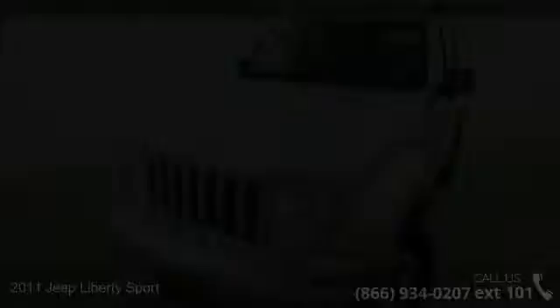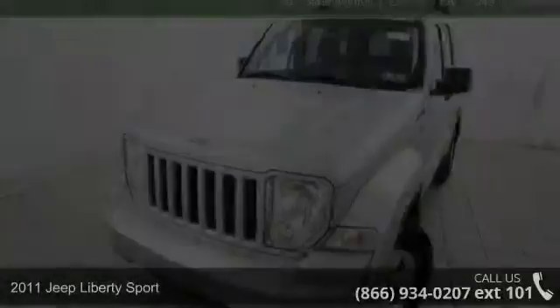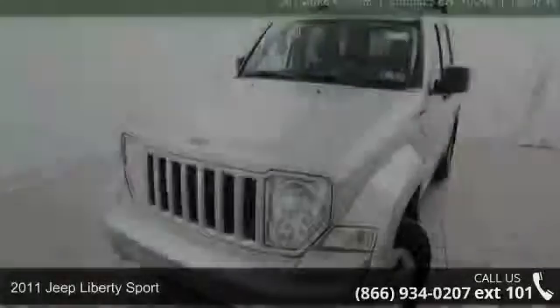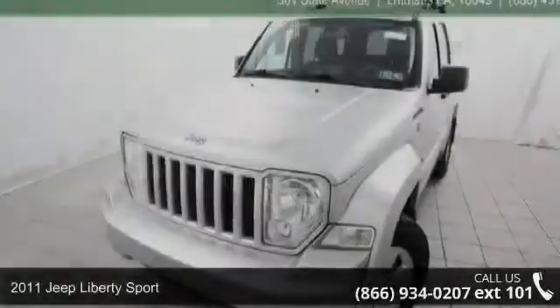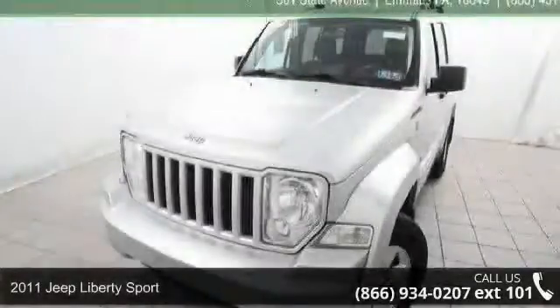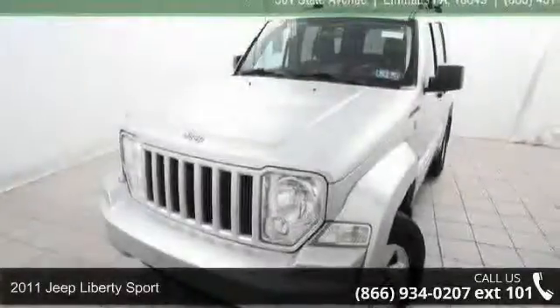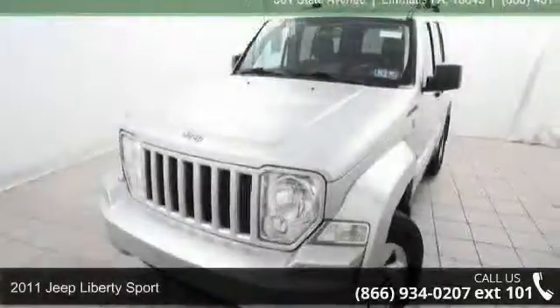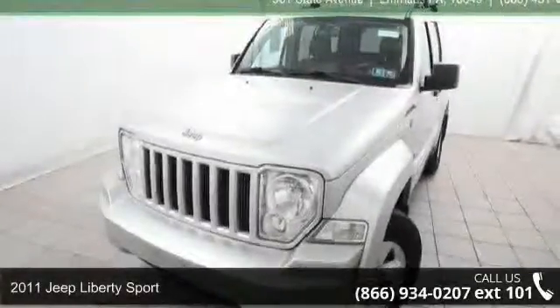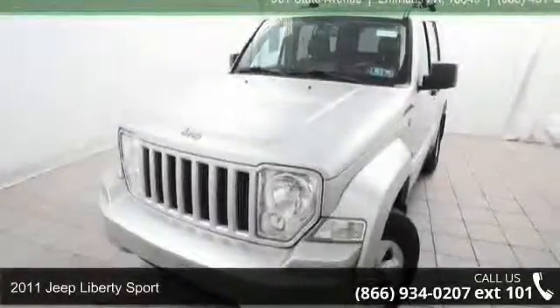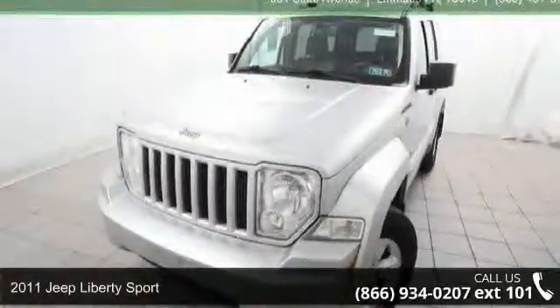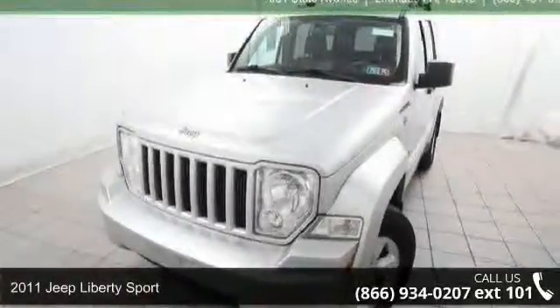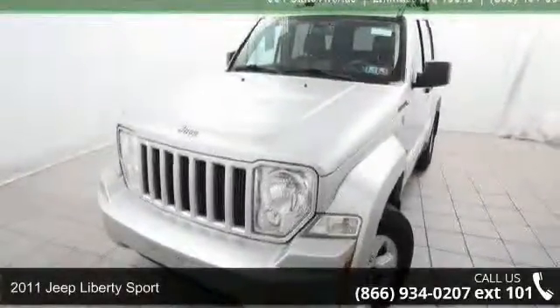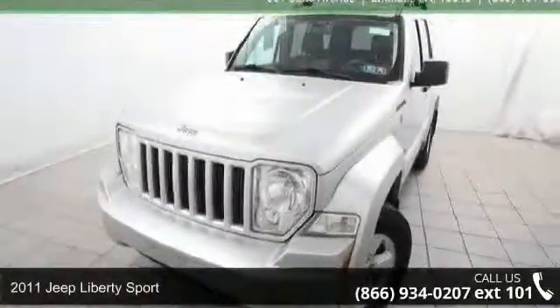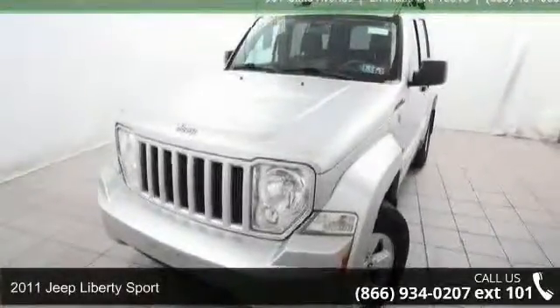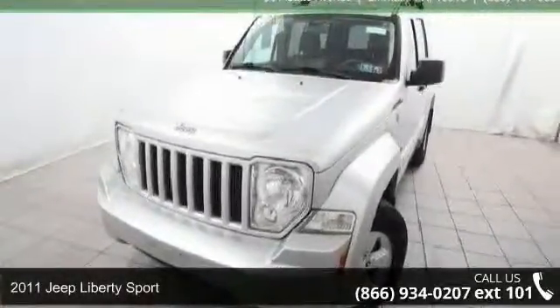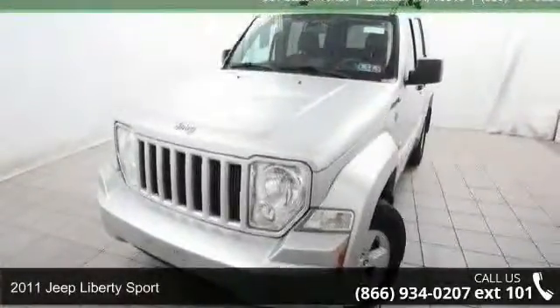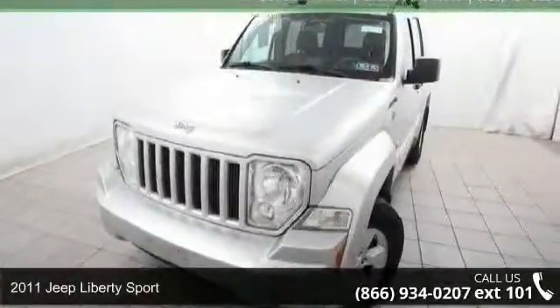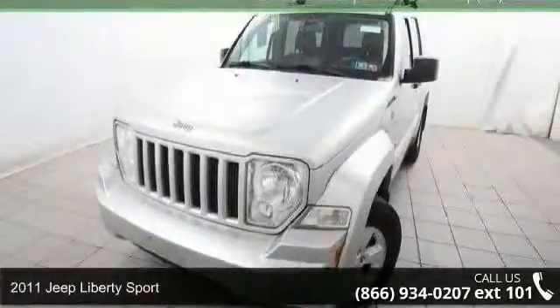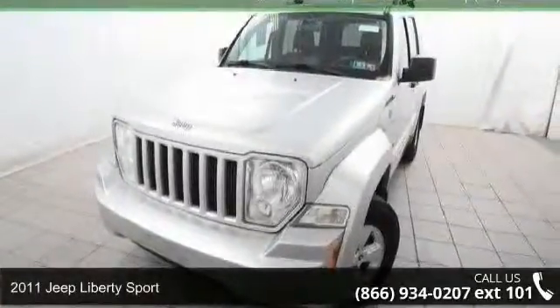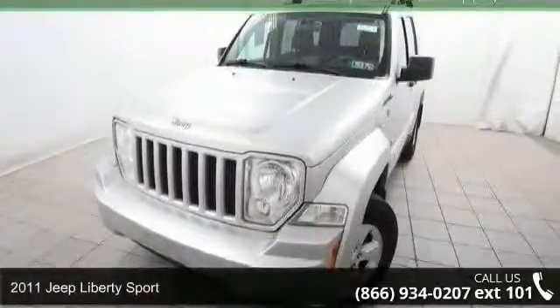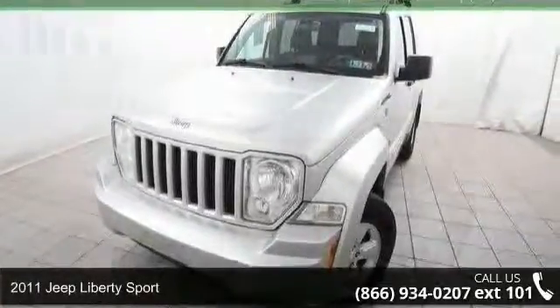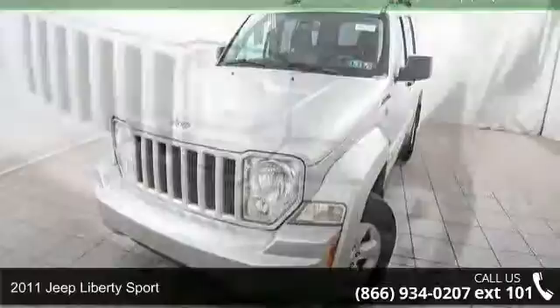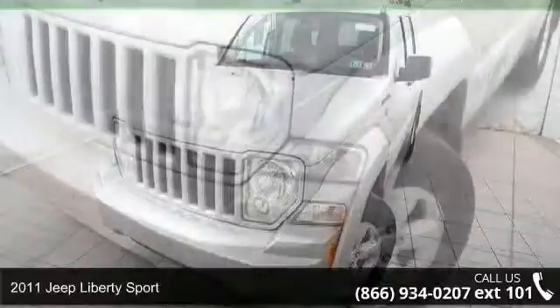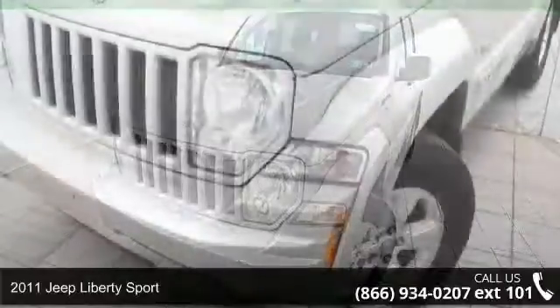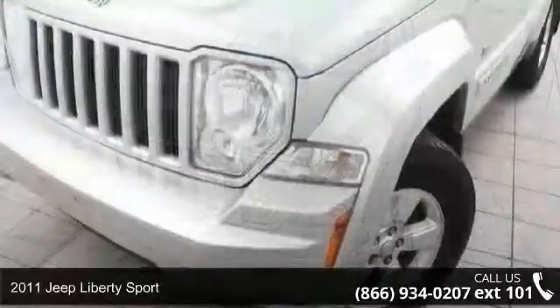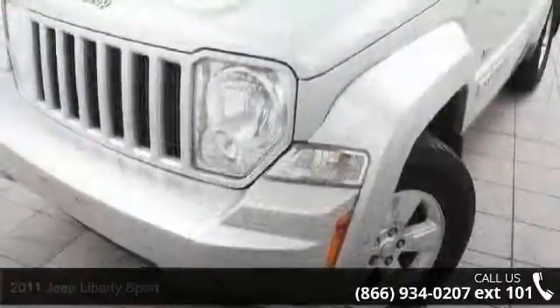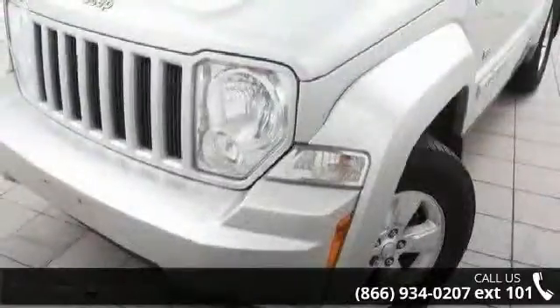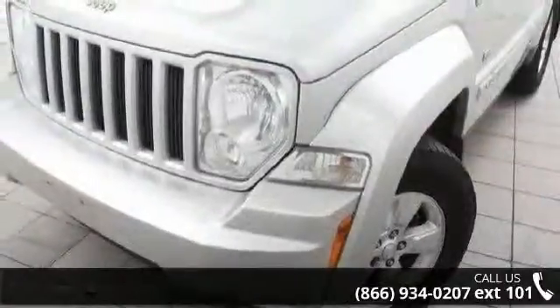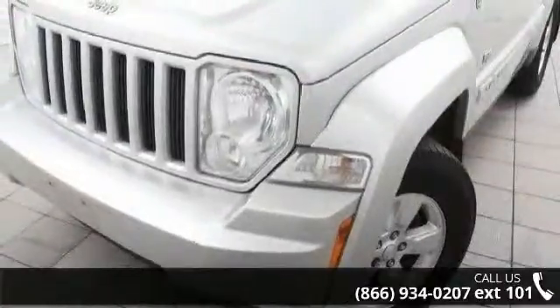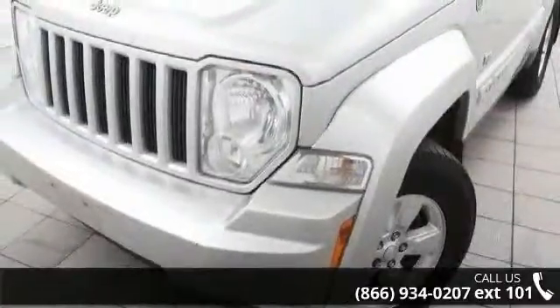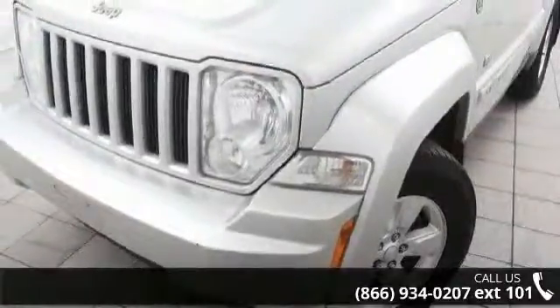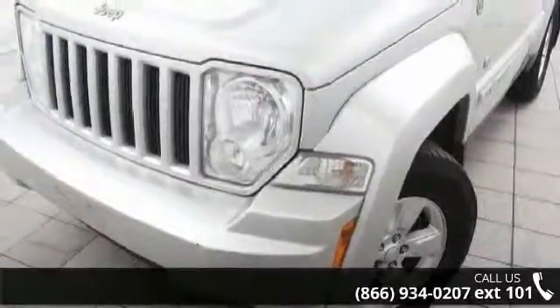Arrive in style with this 2011 Jeep Liberty Sport. If you are looking for a first-rate auto, this one could be yours today.